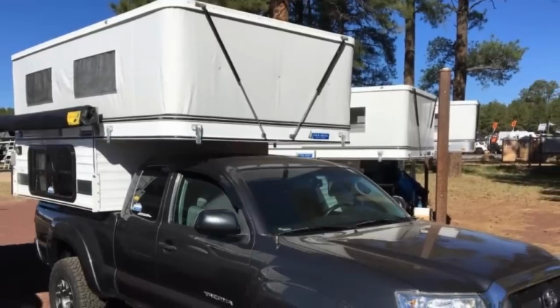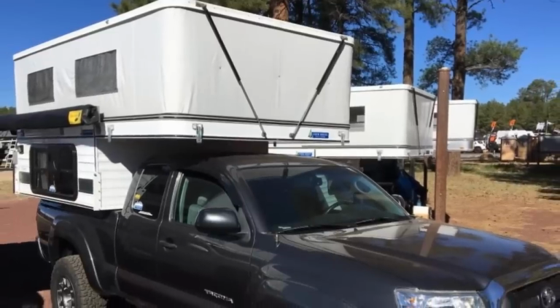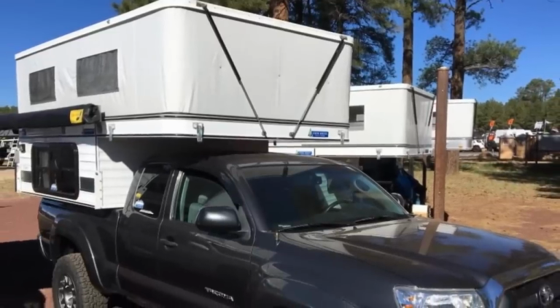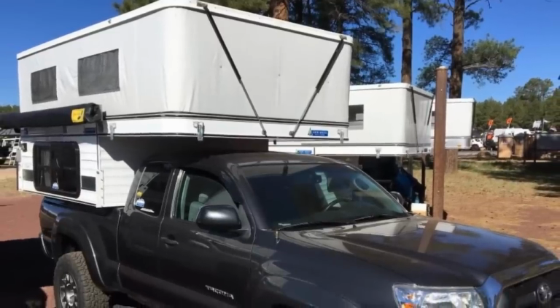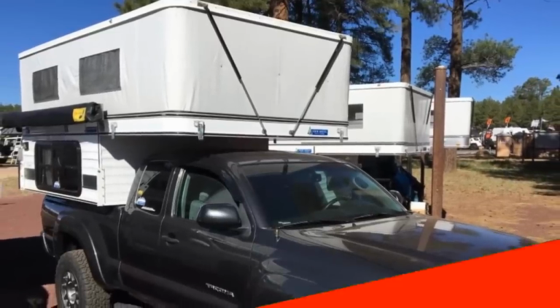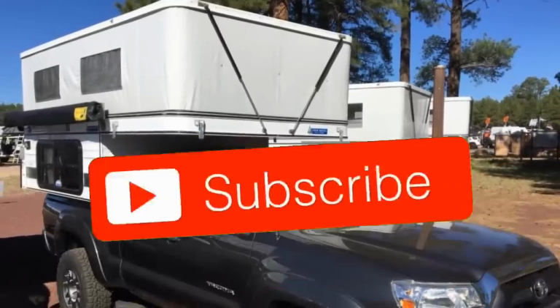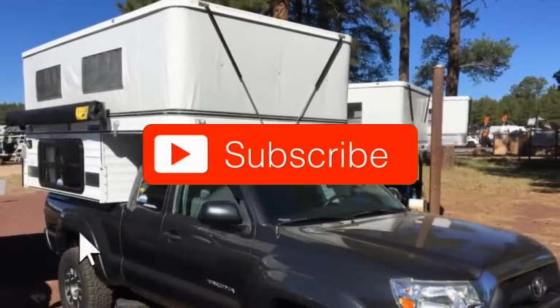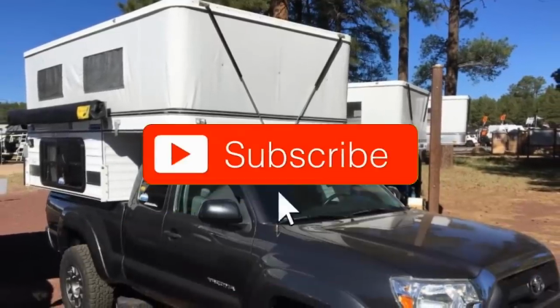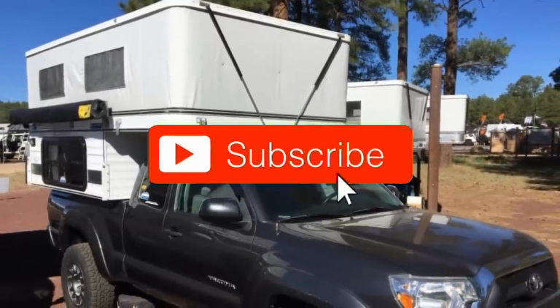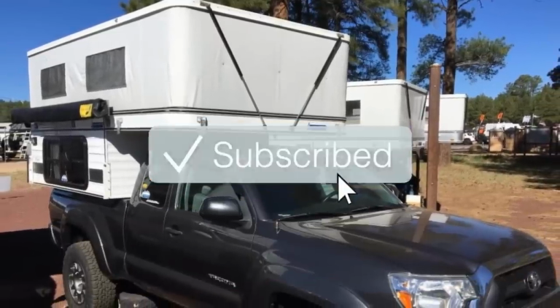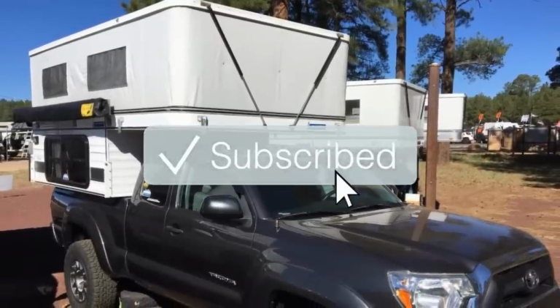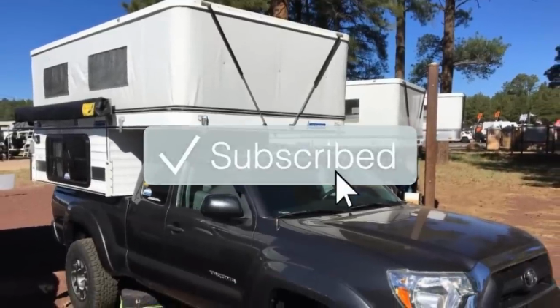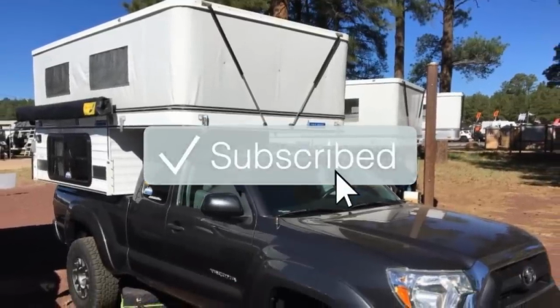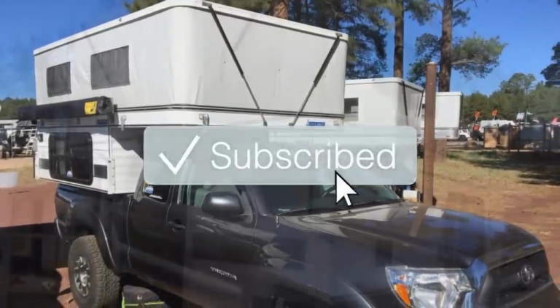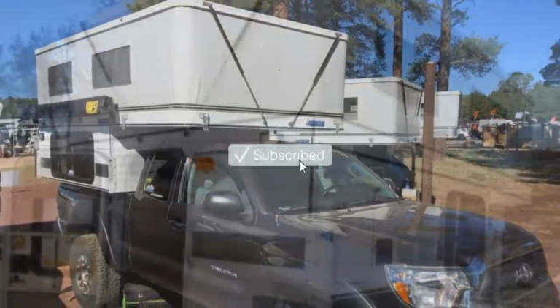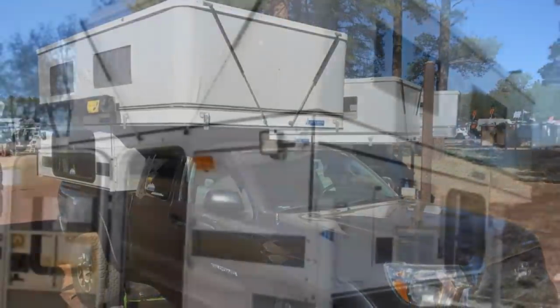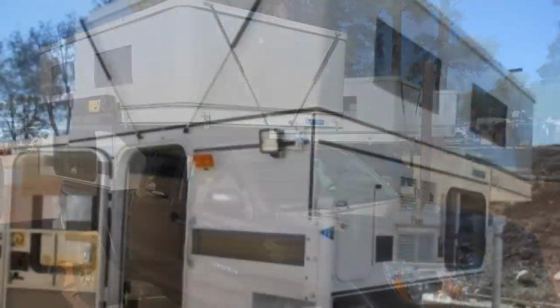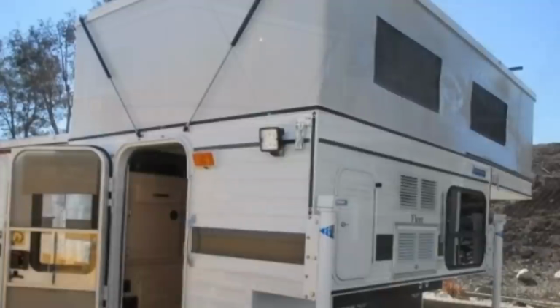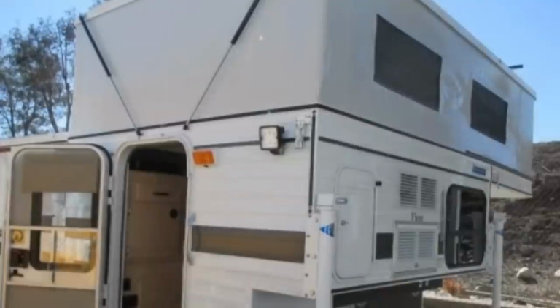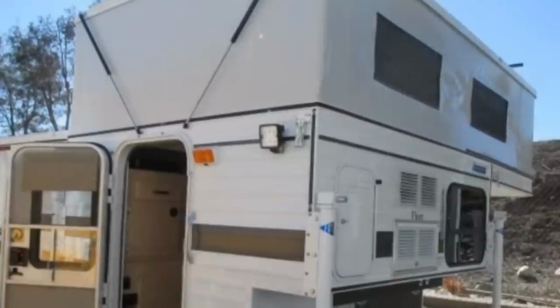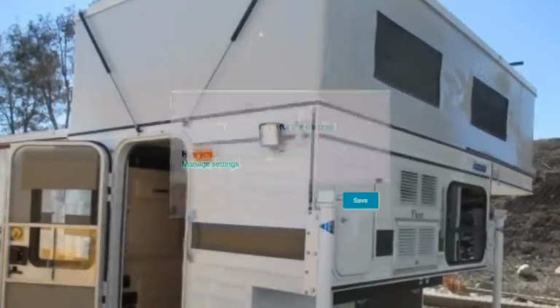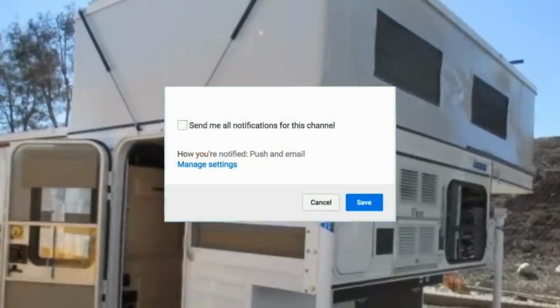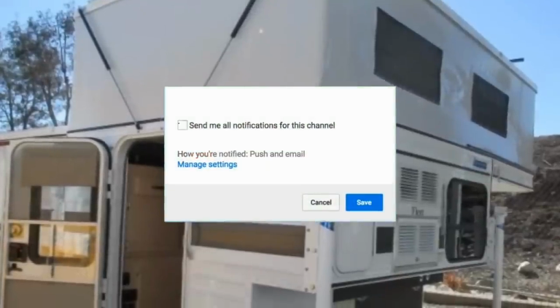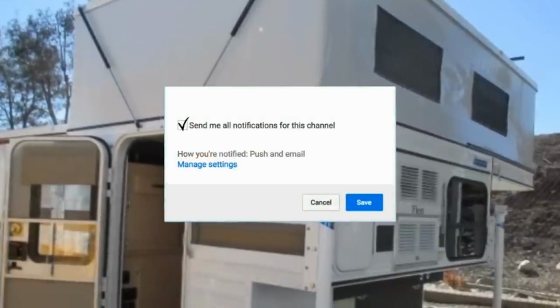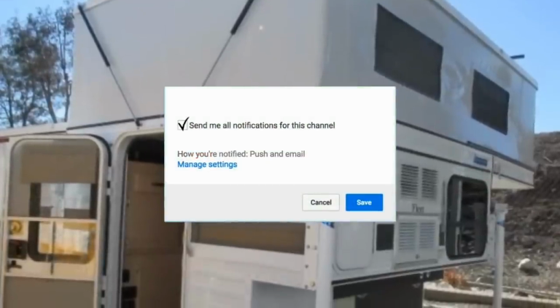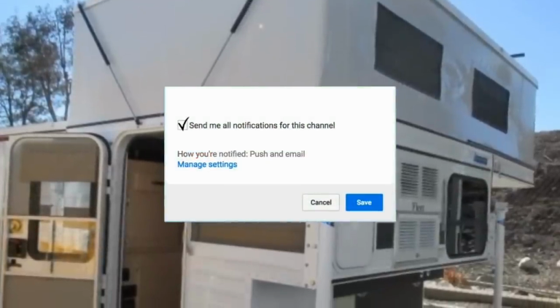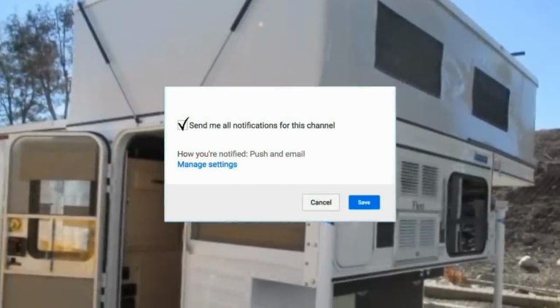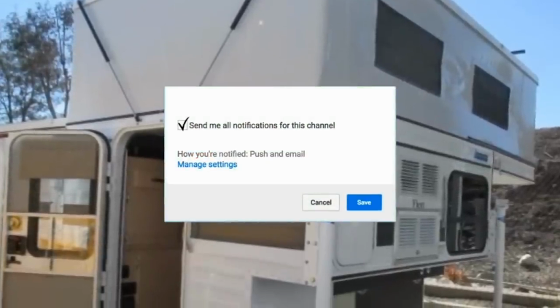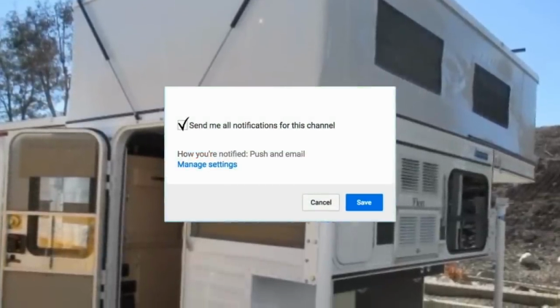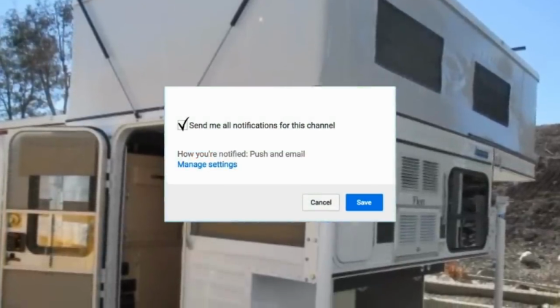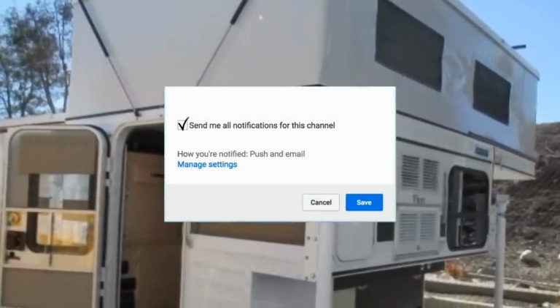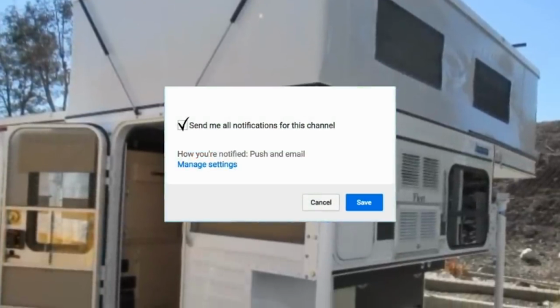Don't forget to subscribe below and click on that bell icon to keep up with all the latest videos from Mind's Eye Design.